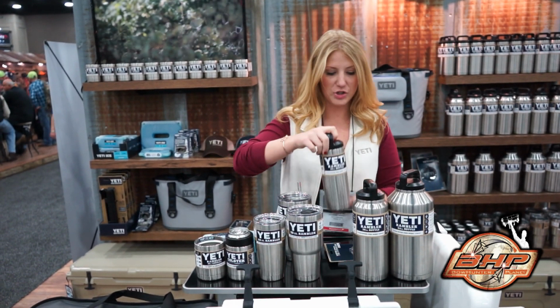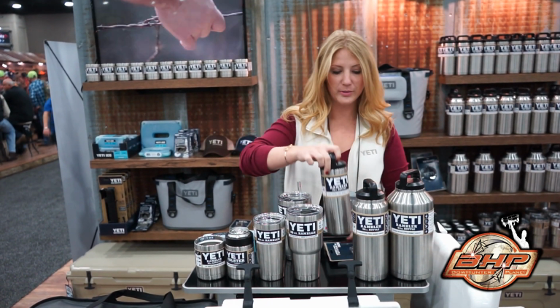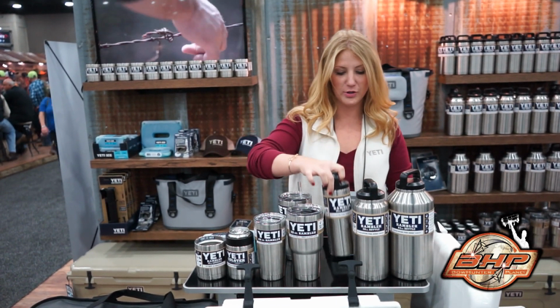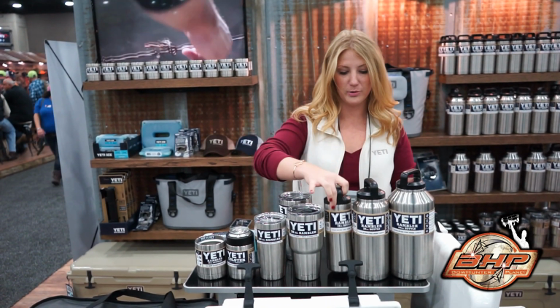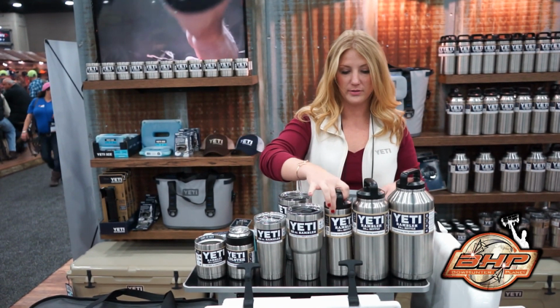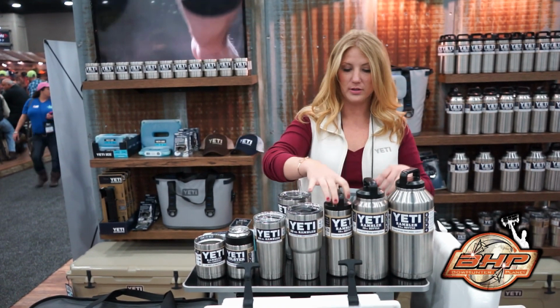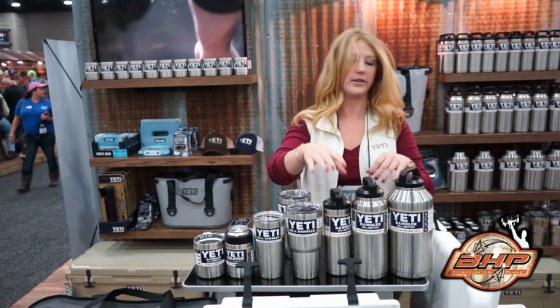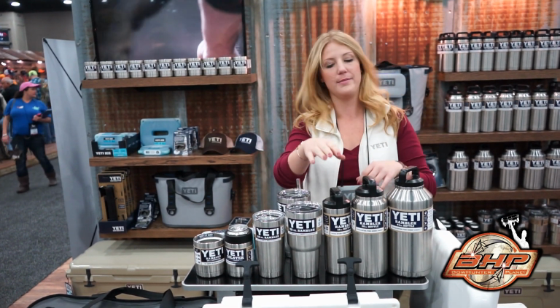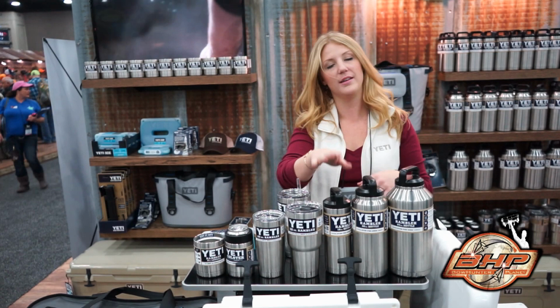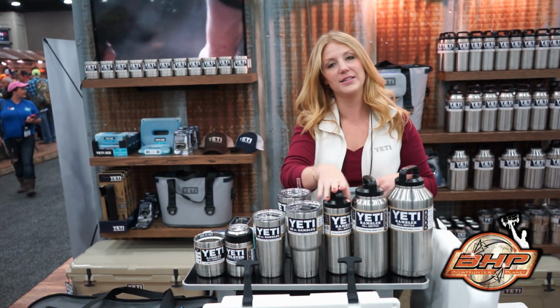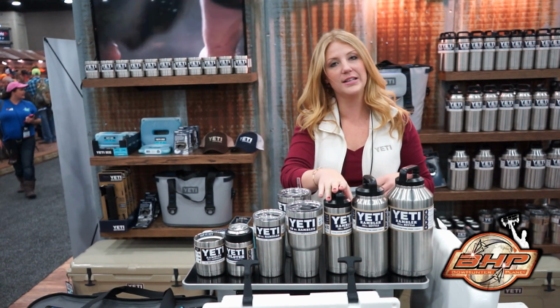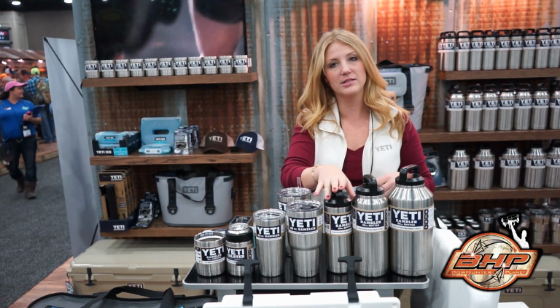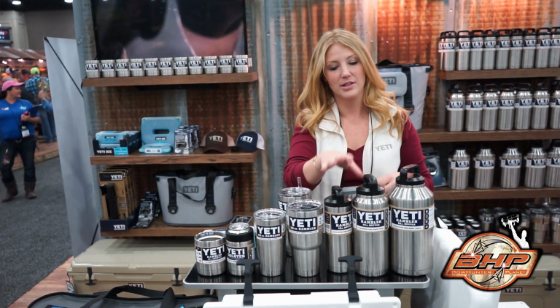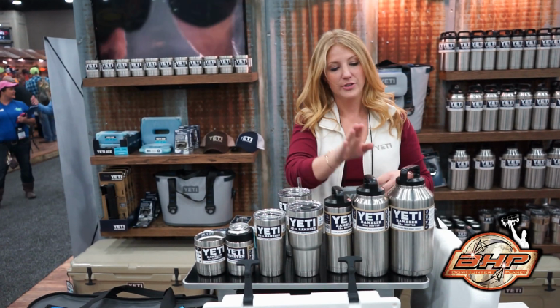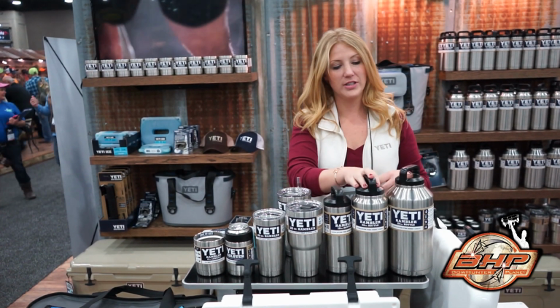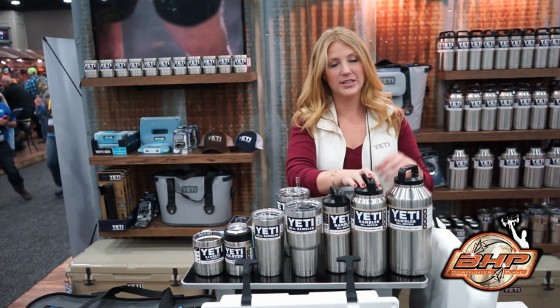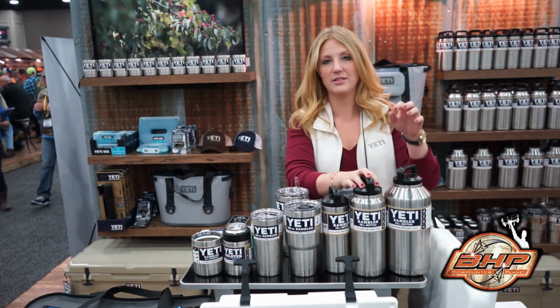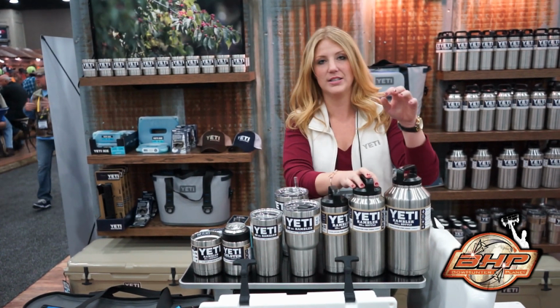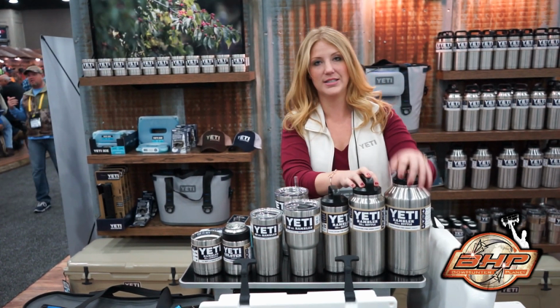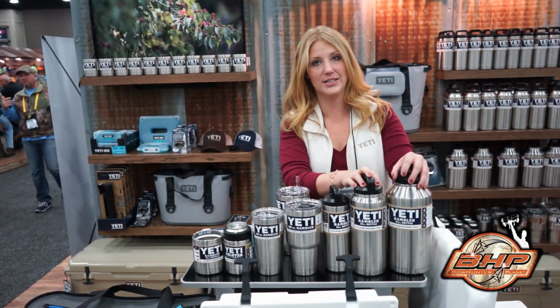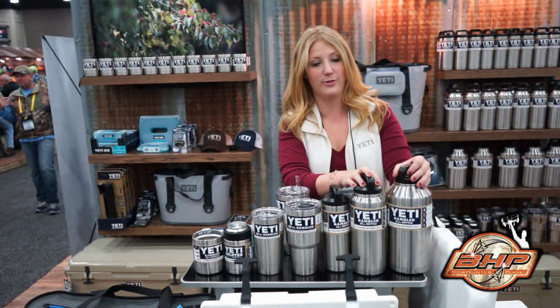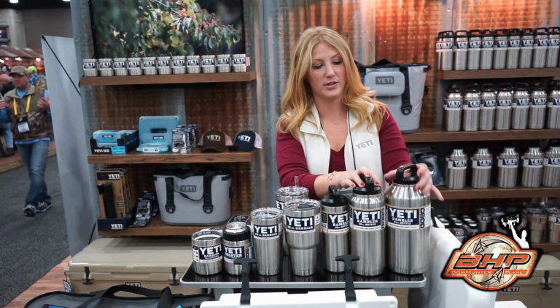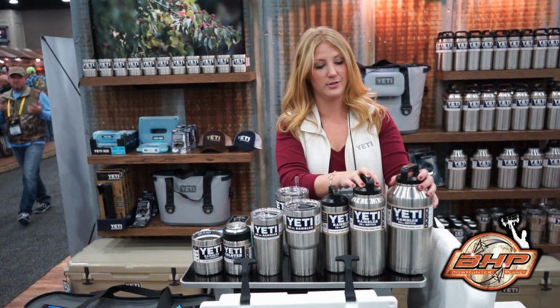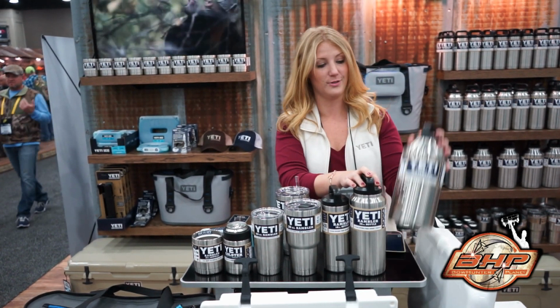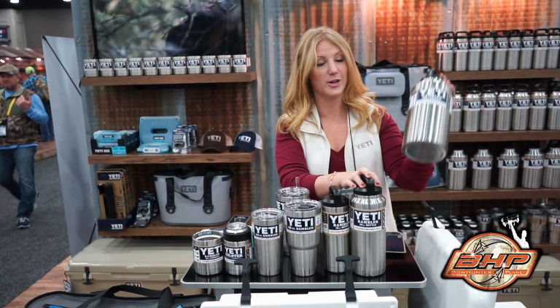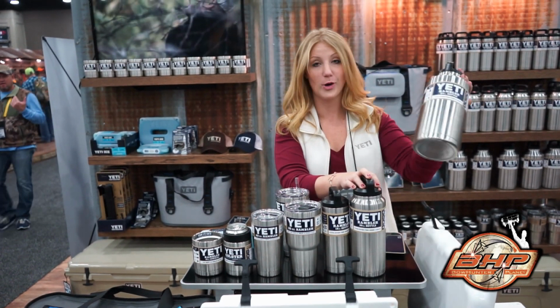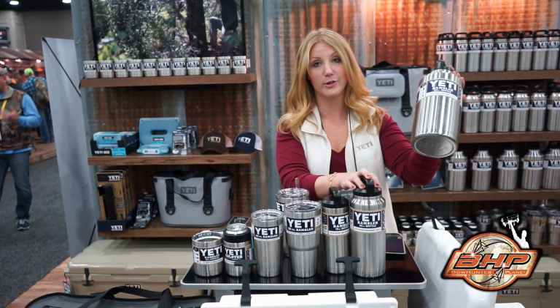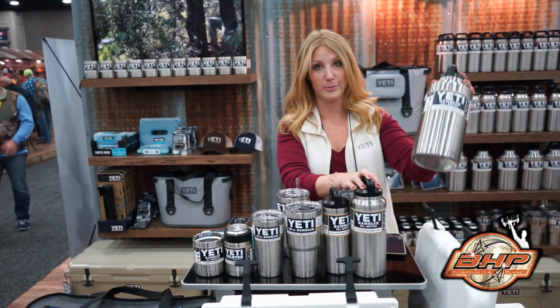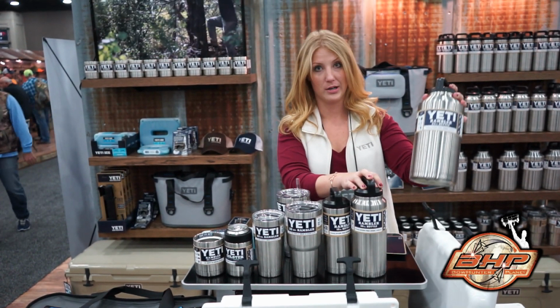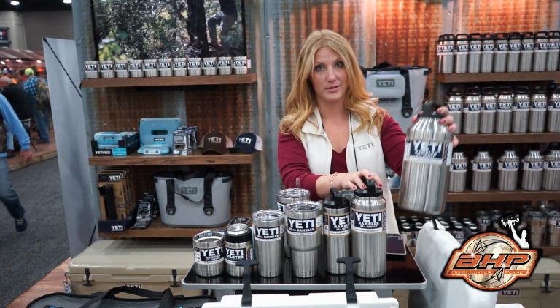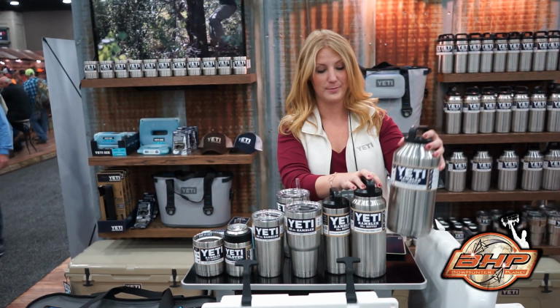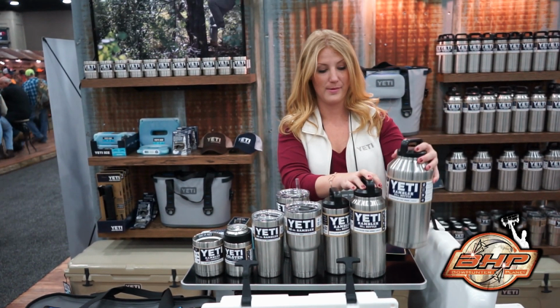Extremely durable. They're coming in an 18 ounce, 36 ounce, and 64 ounce — so this will fit a growler or a beer in this baby.